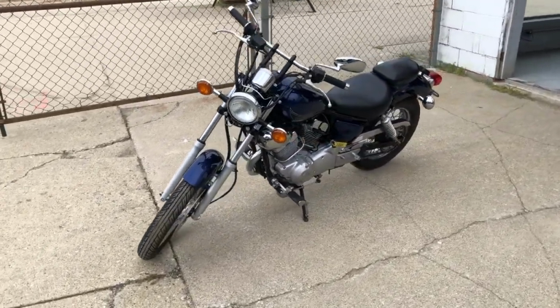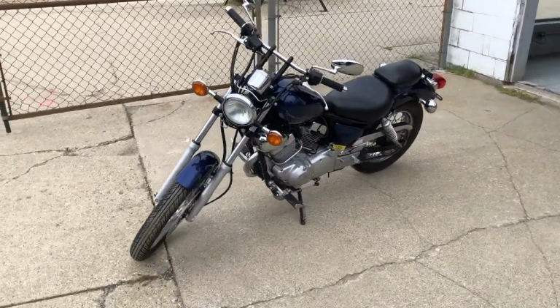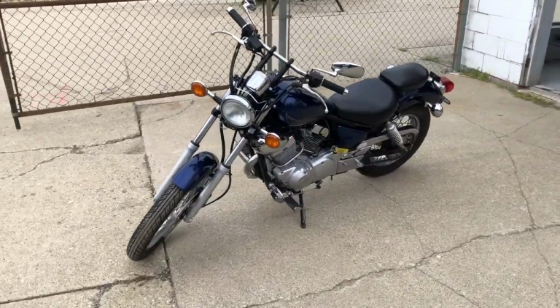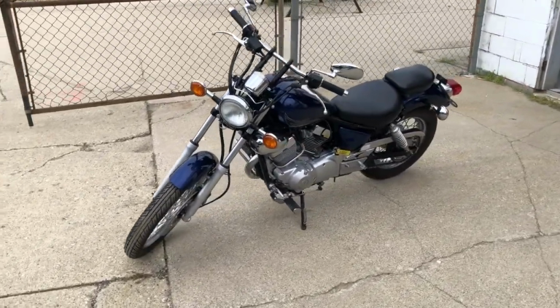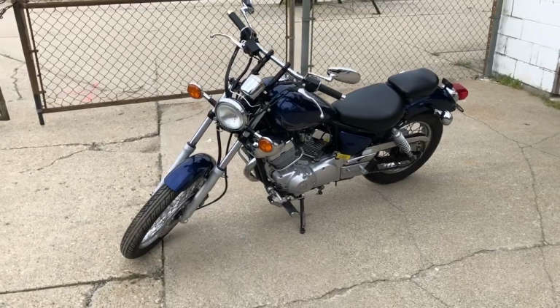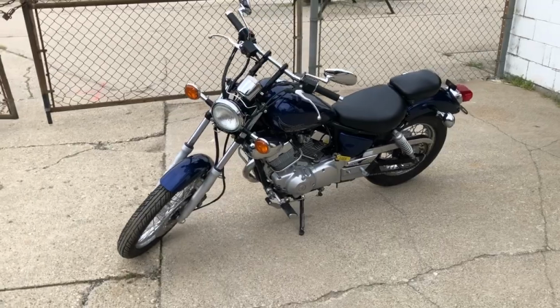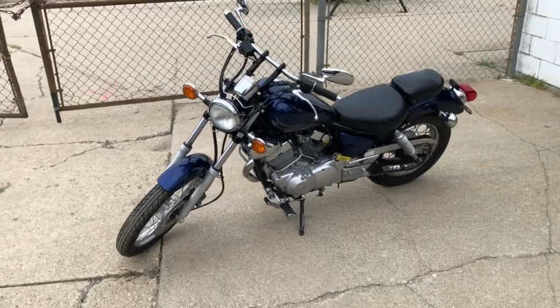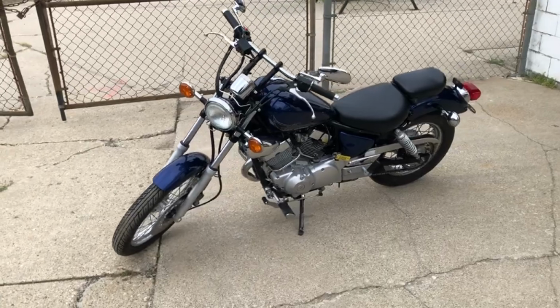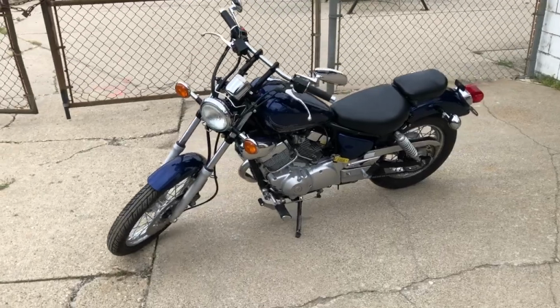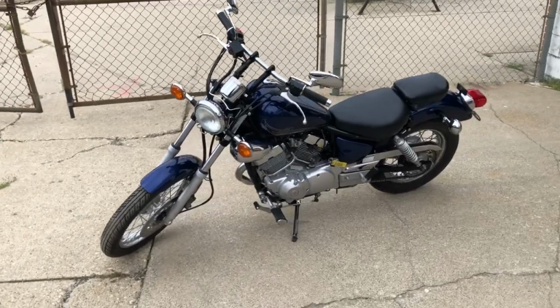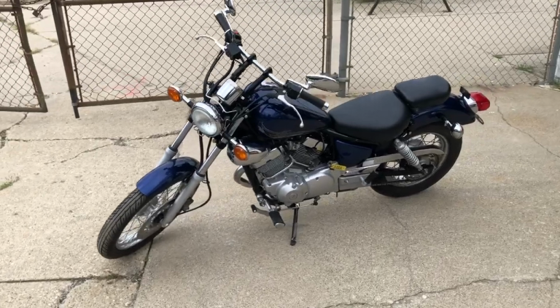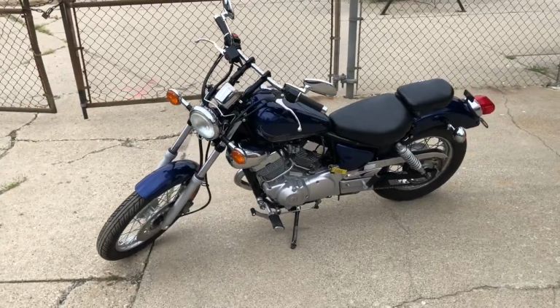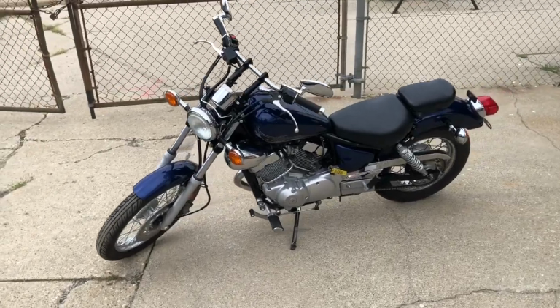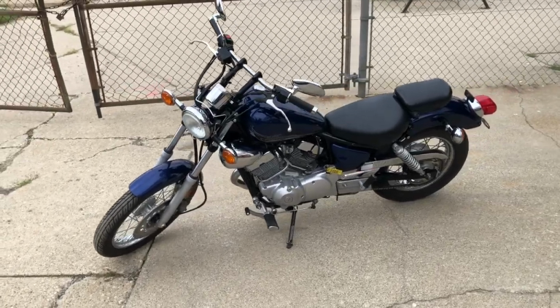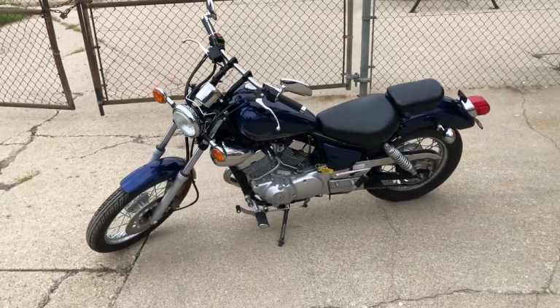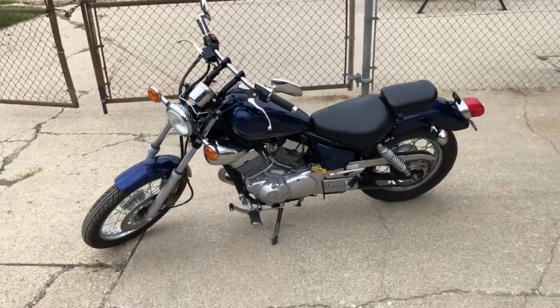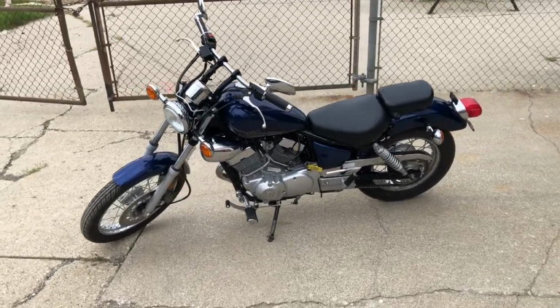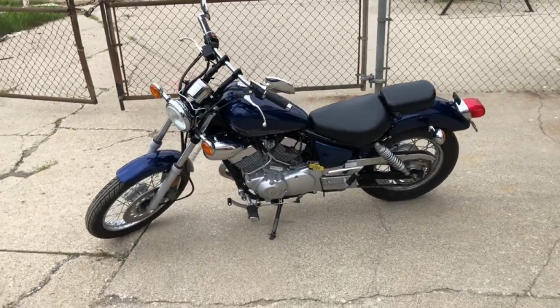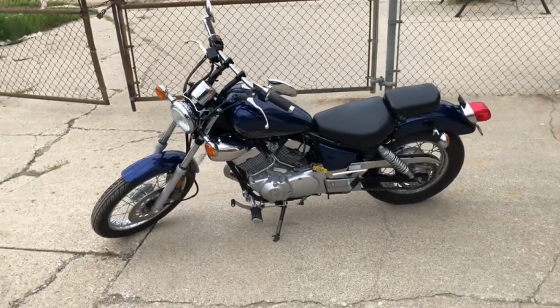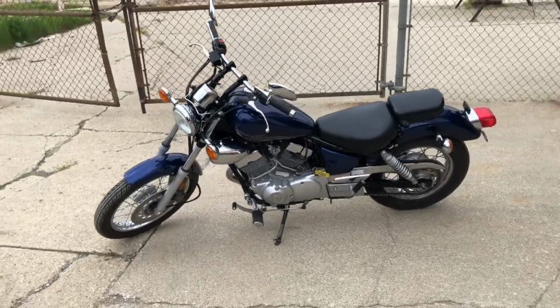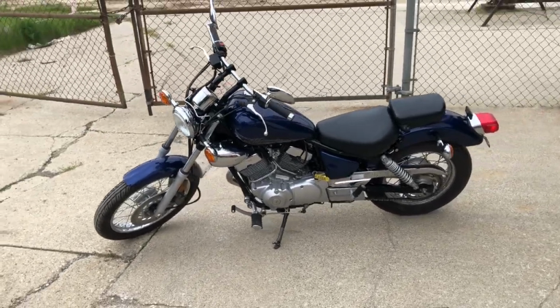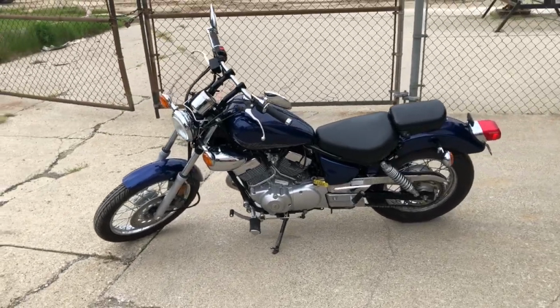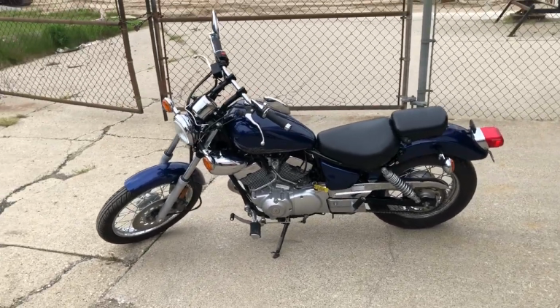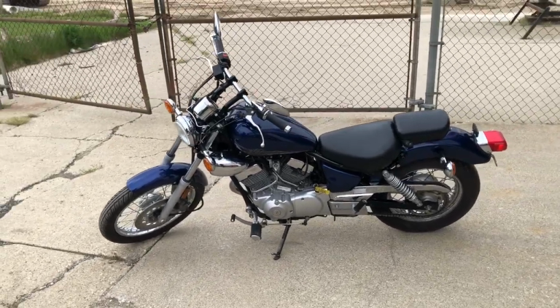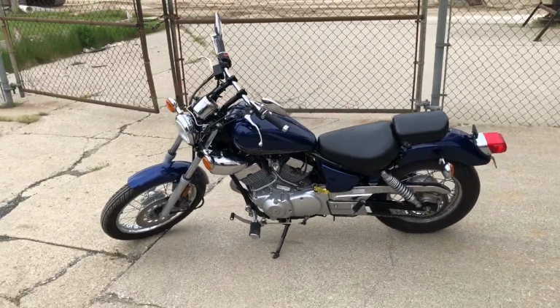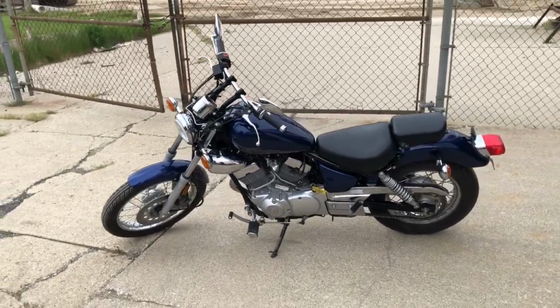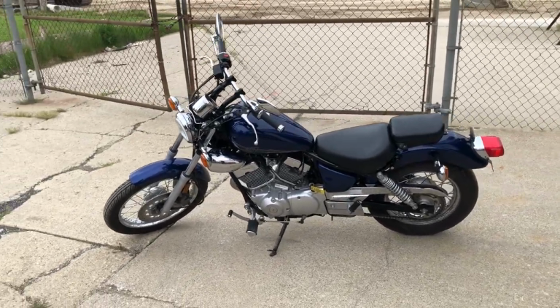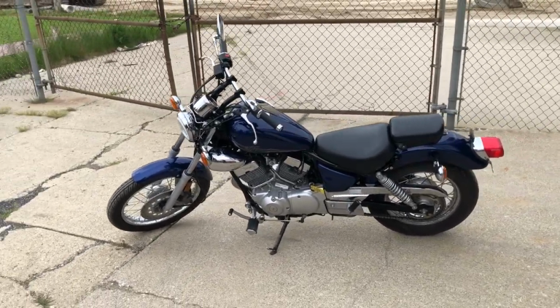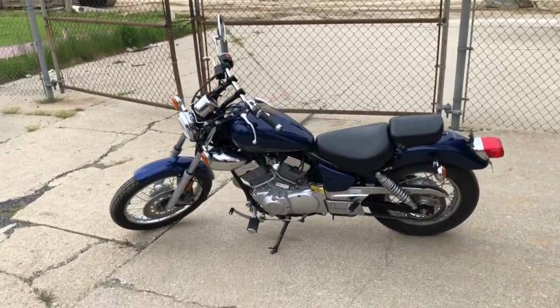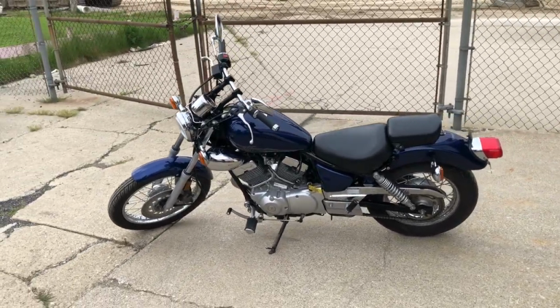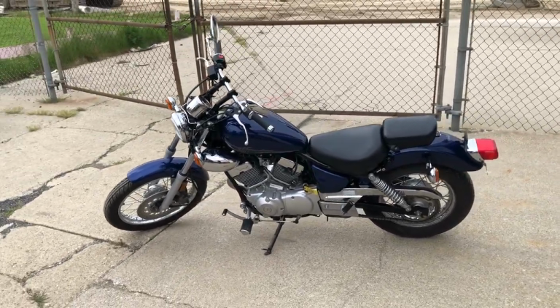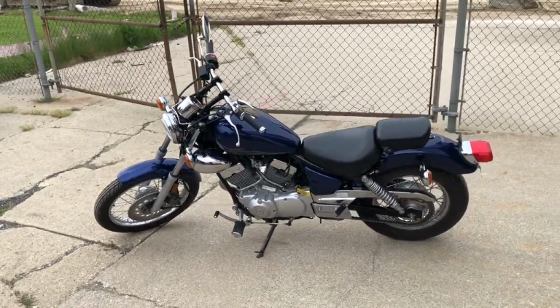And you can own it for only $2,199 guys. Give us a call, we're going to do it — 810-648-9500.